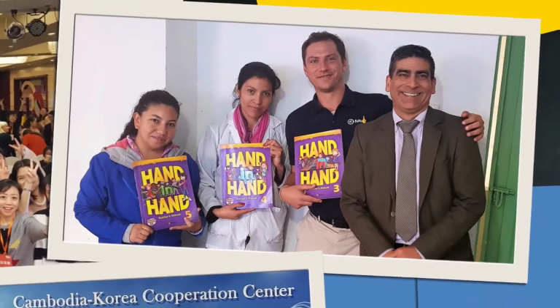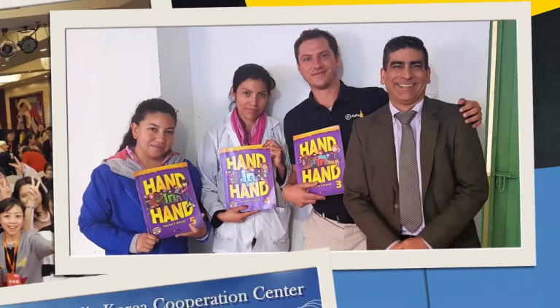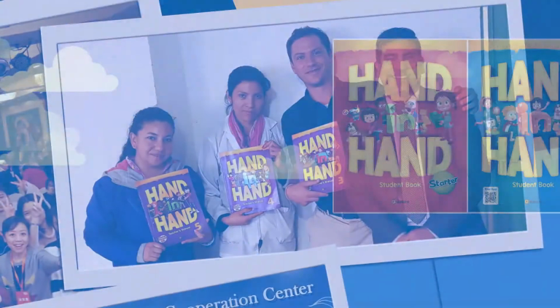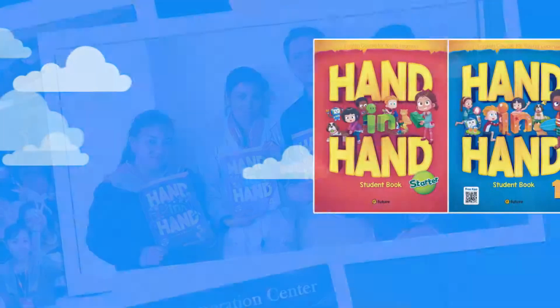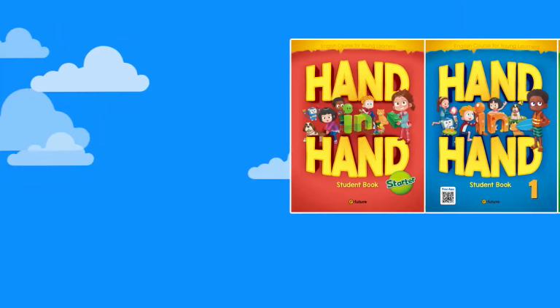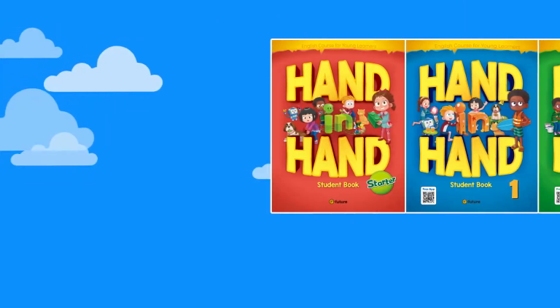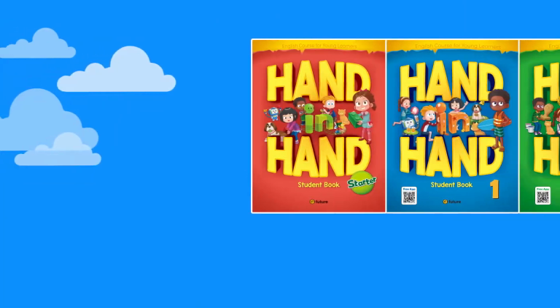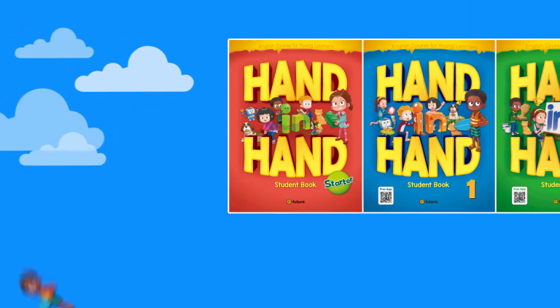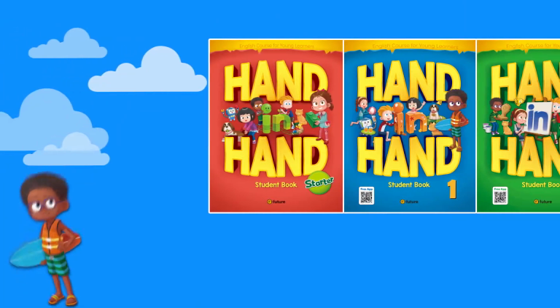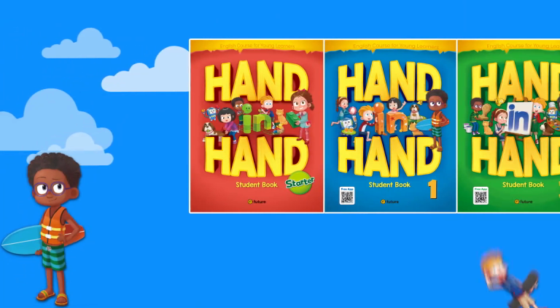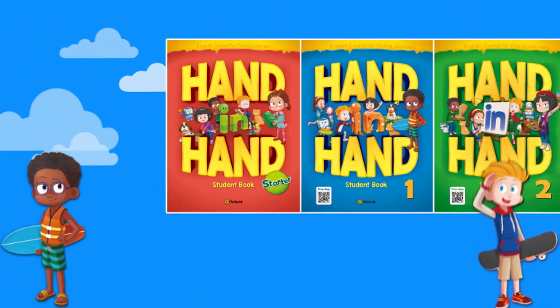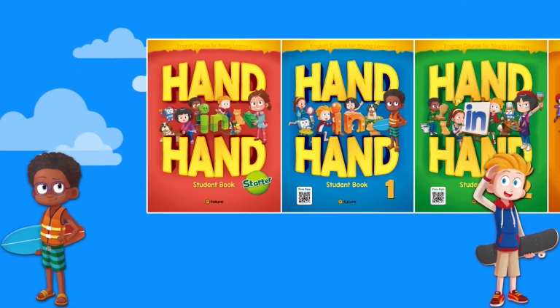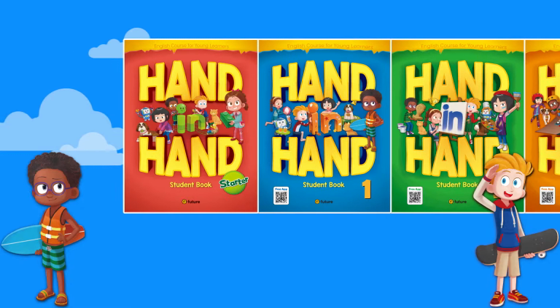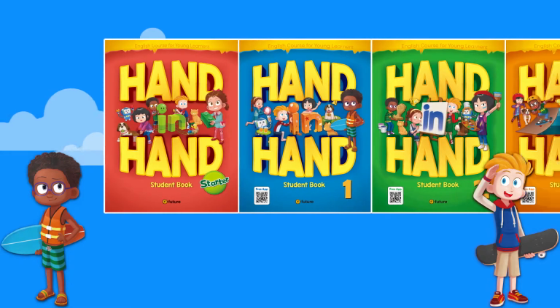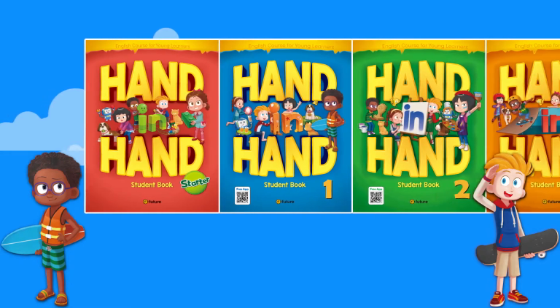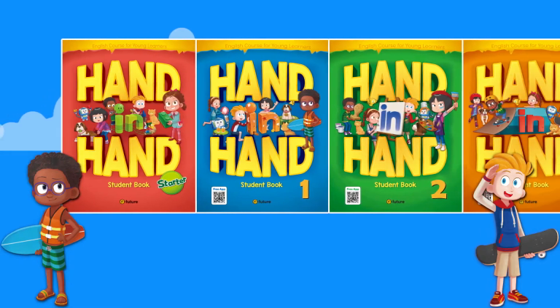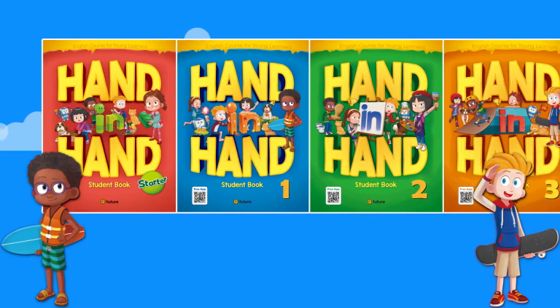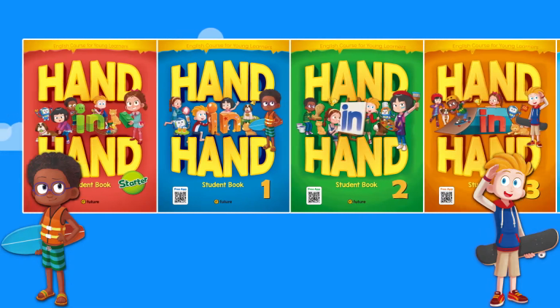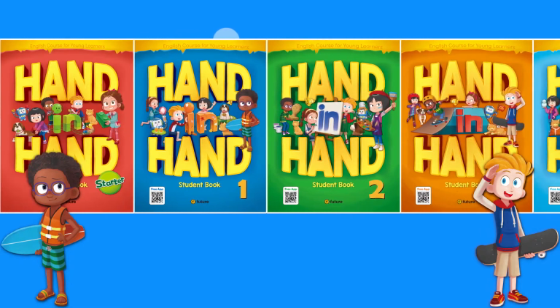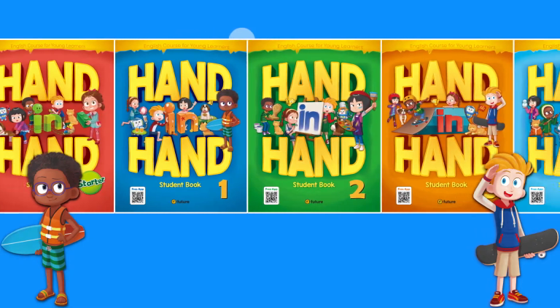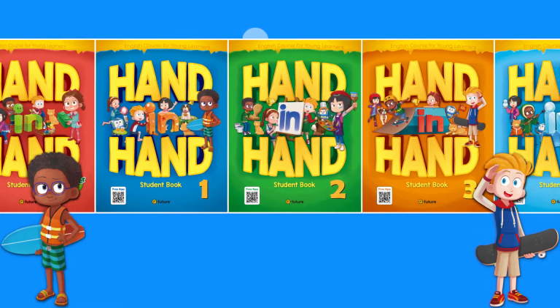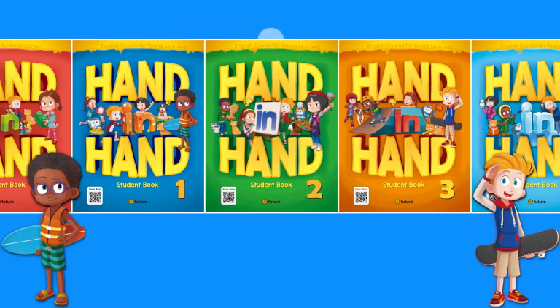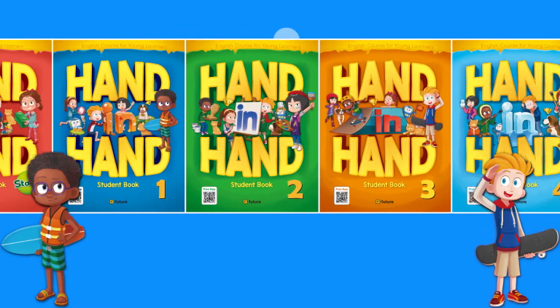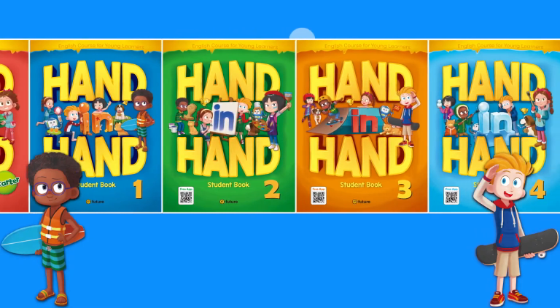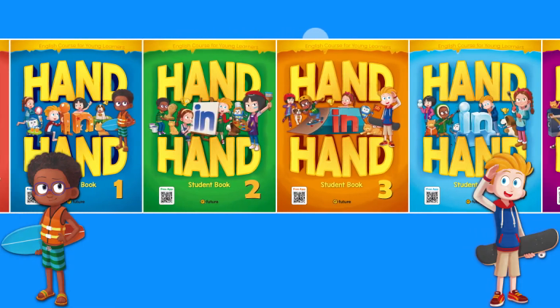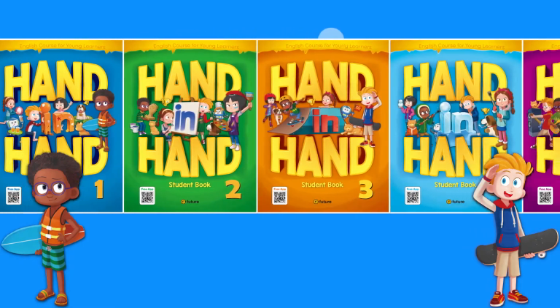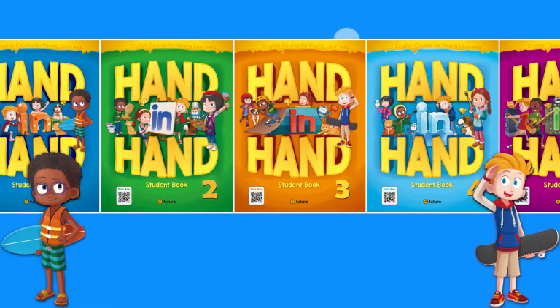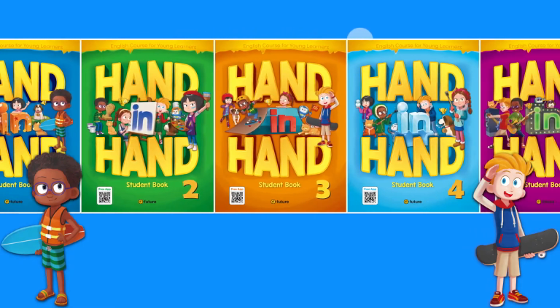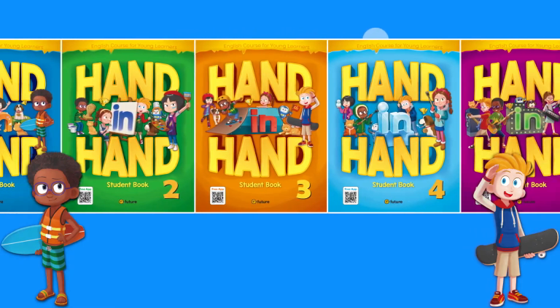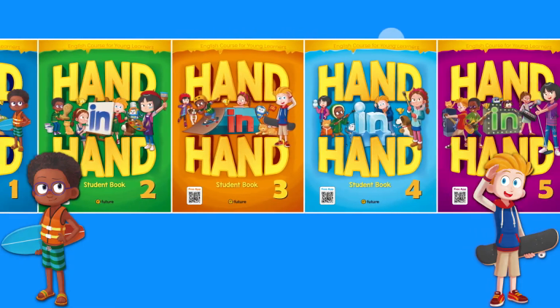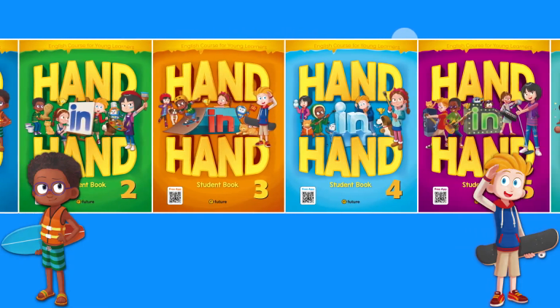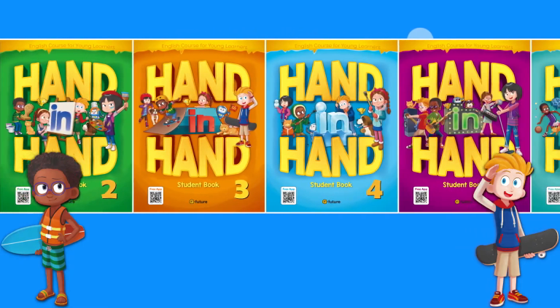As an educator, it's important to understand that you have options when it comes to choosing a program. So you should find one that matches the wants and needs of your classroom.